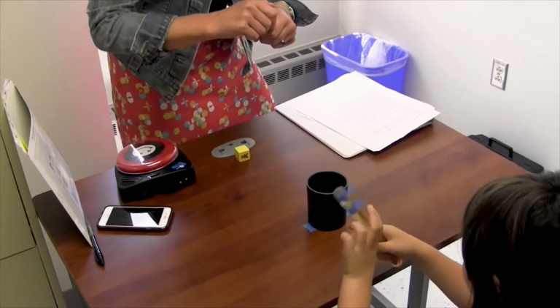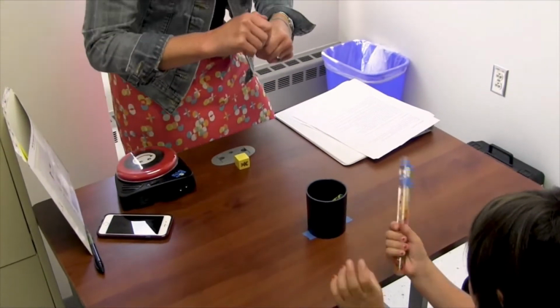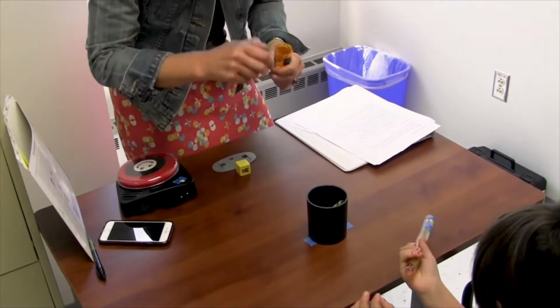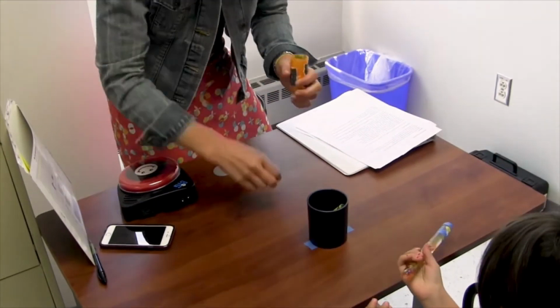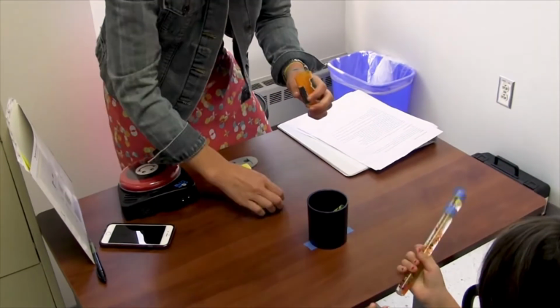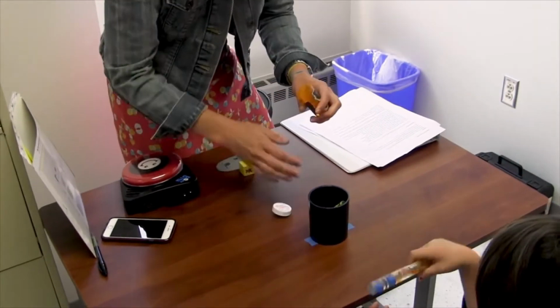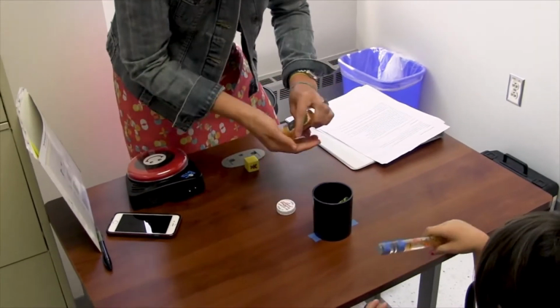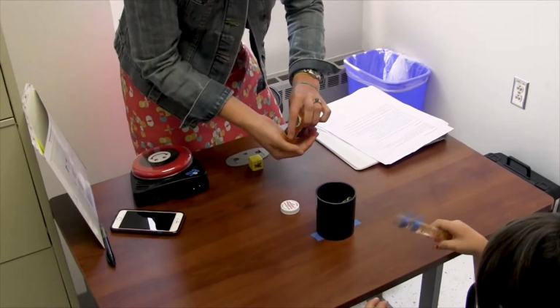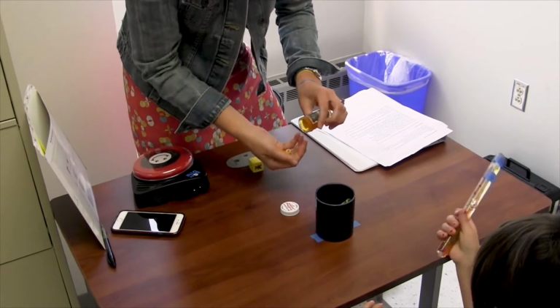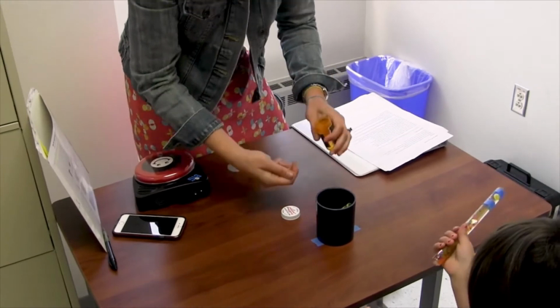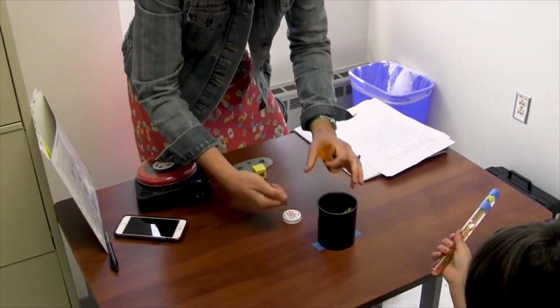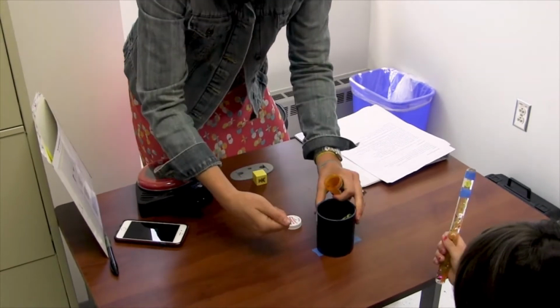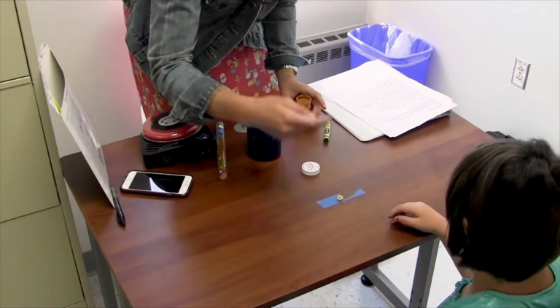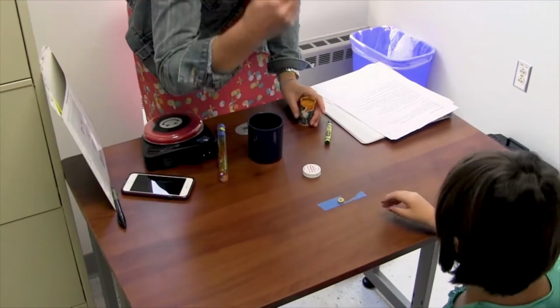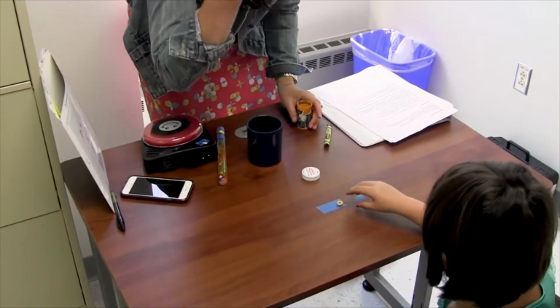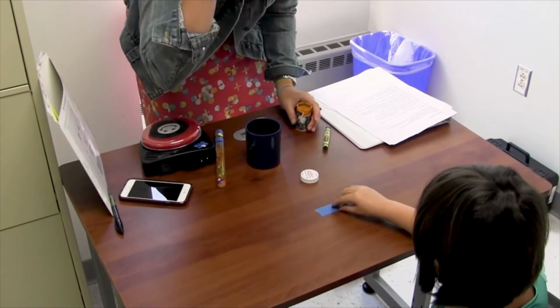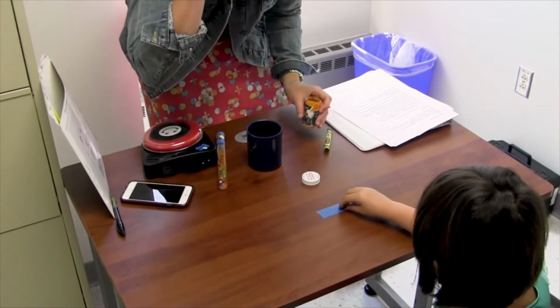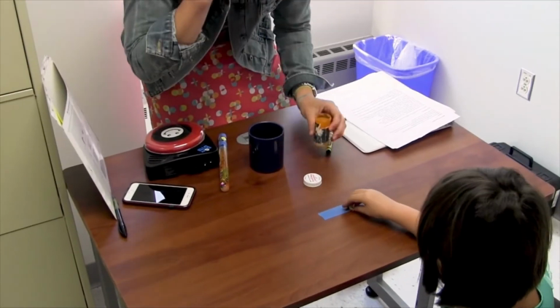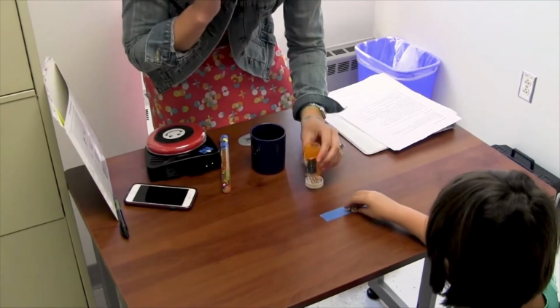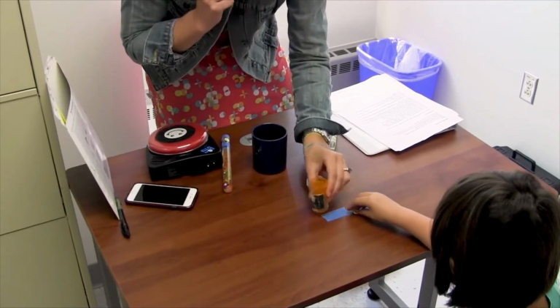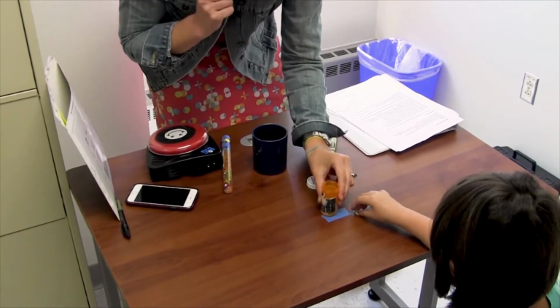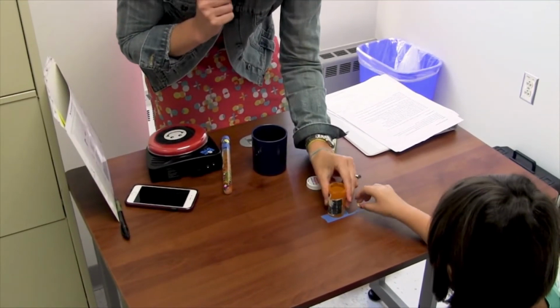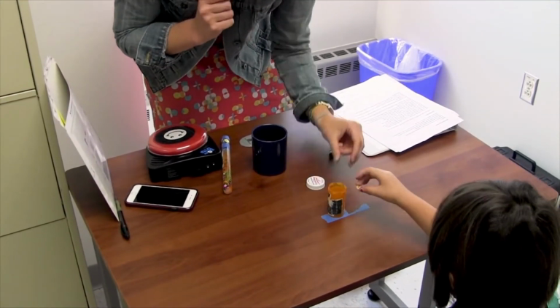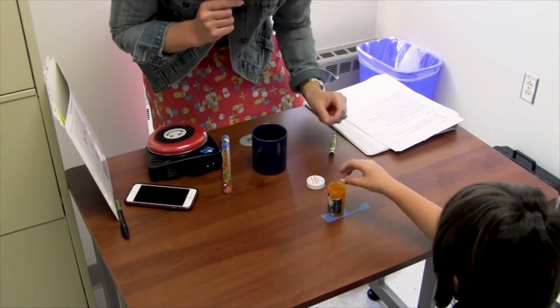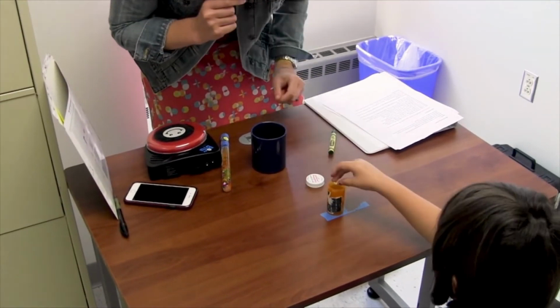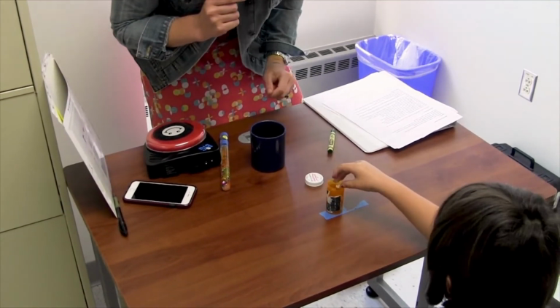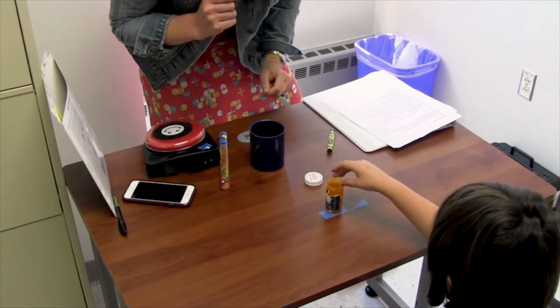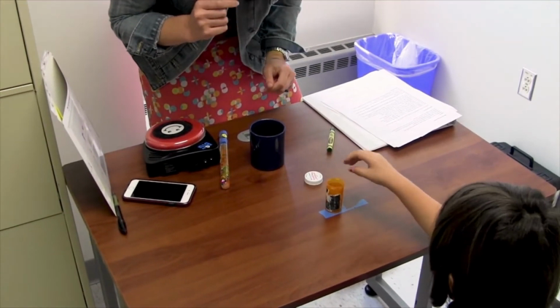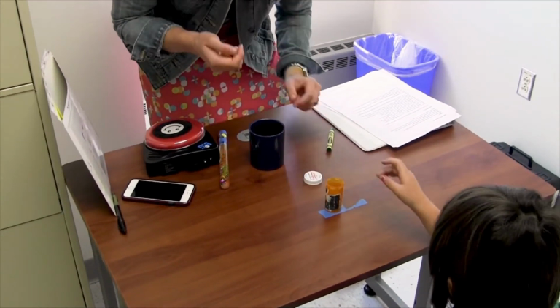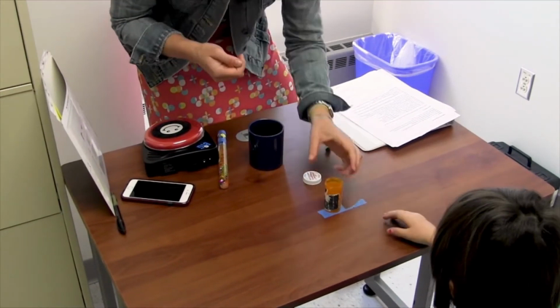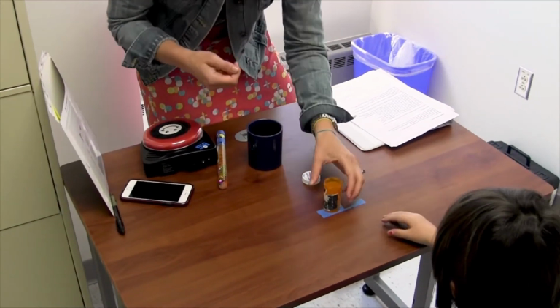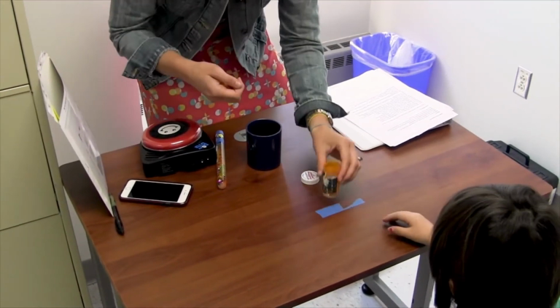We'll get to that. Can you pick up the Cheerio and put it in the container? There it is.